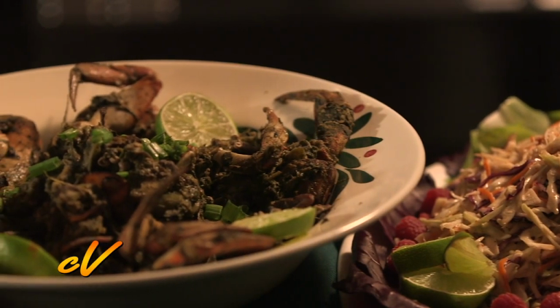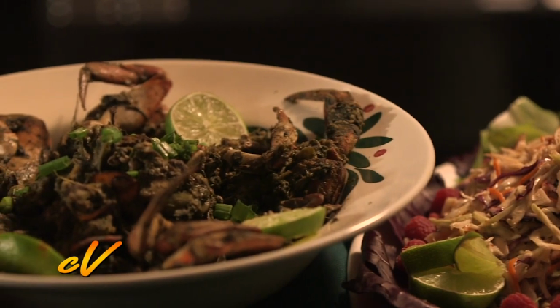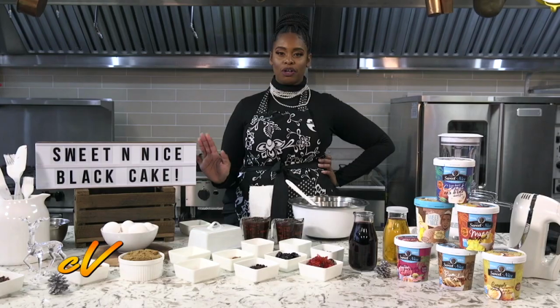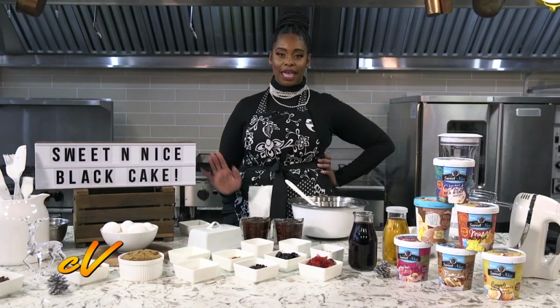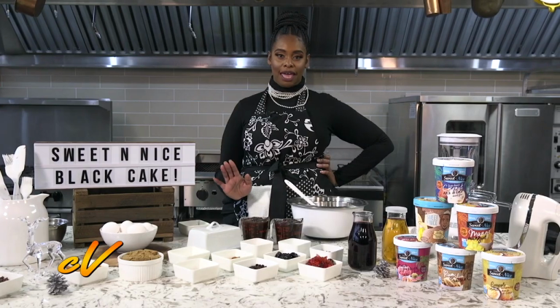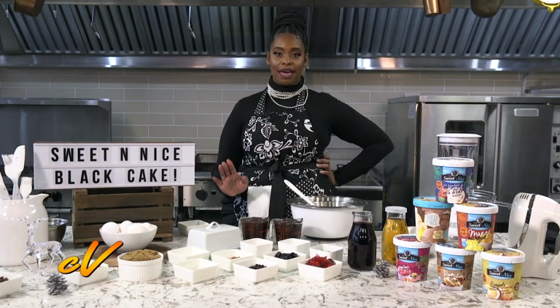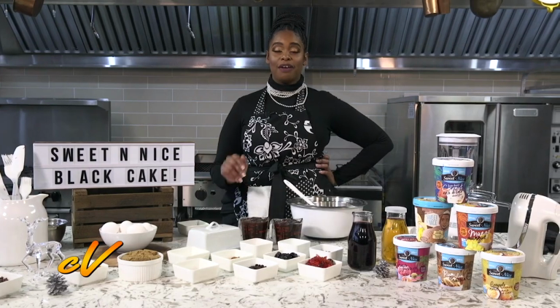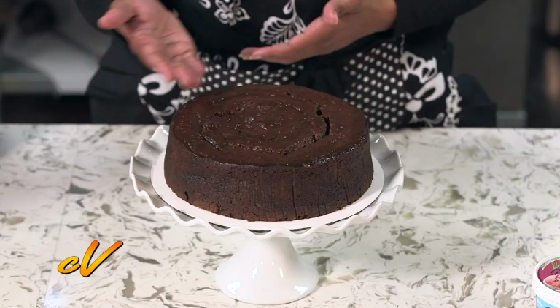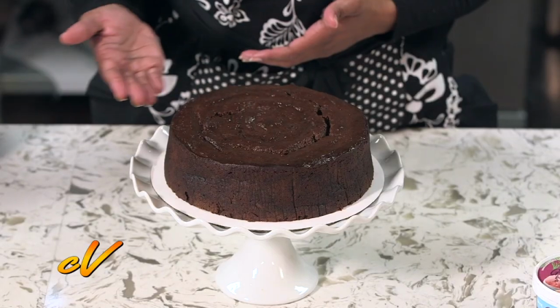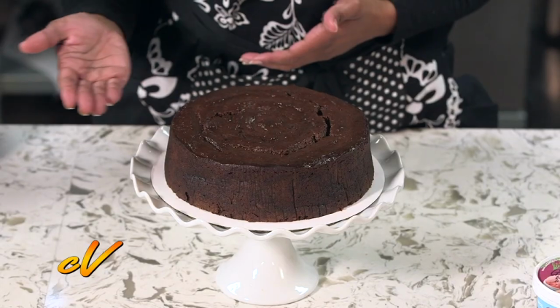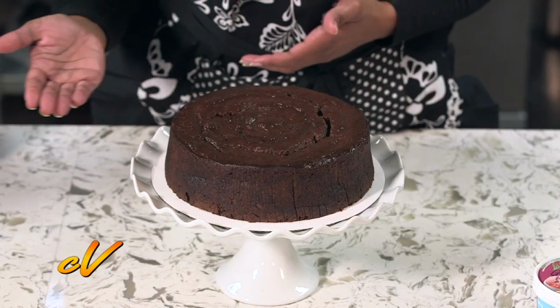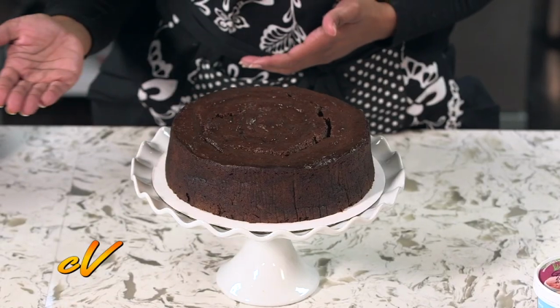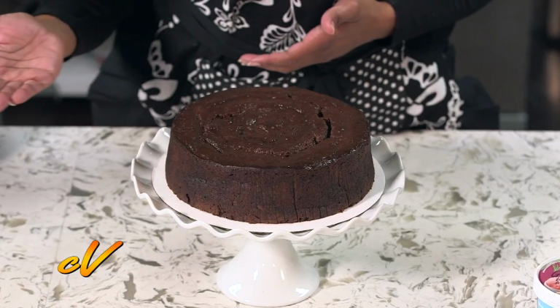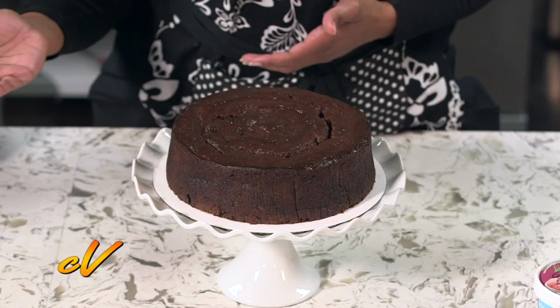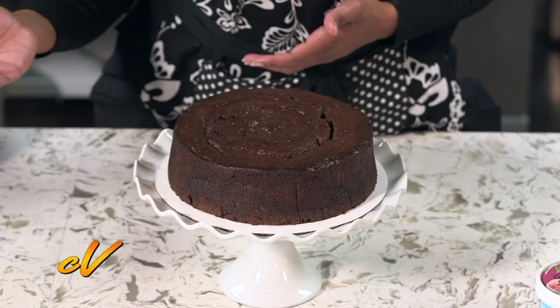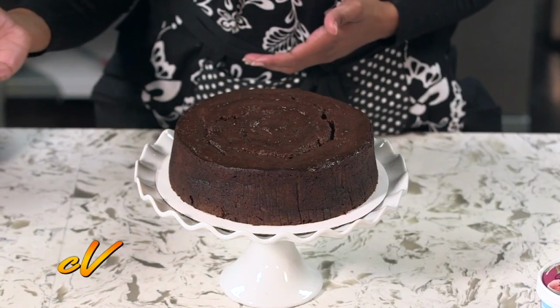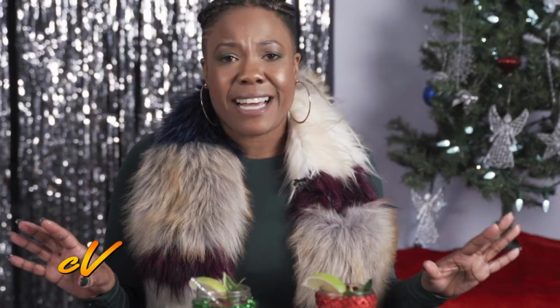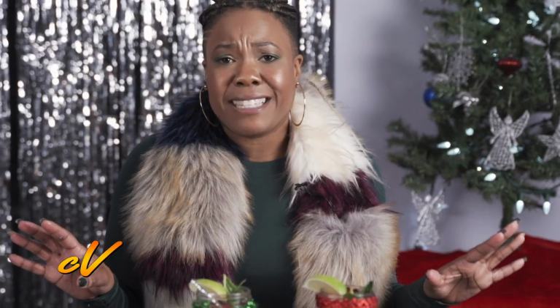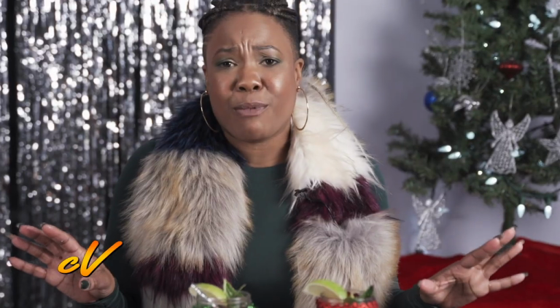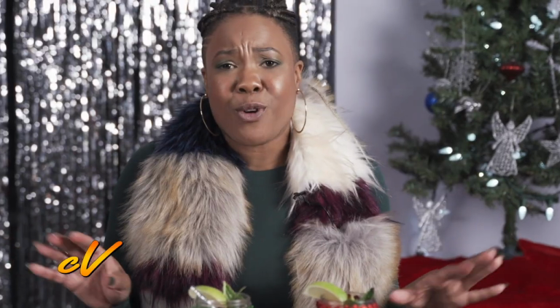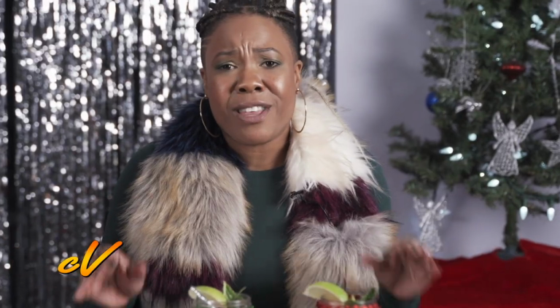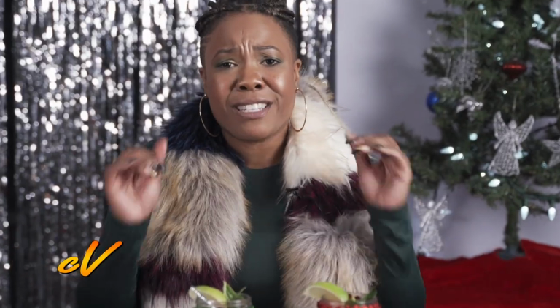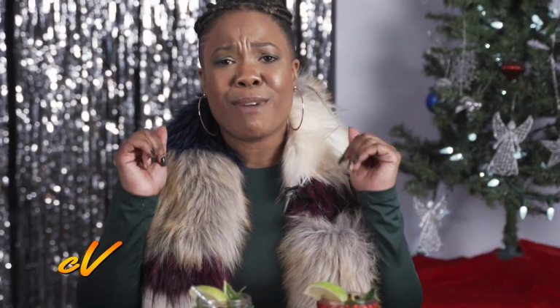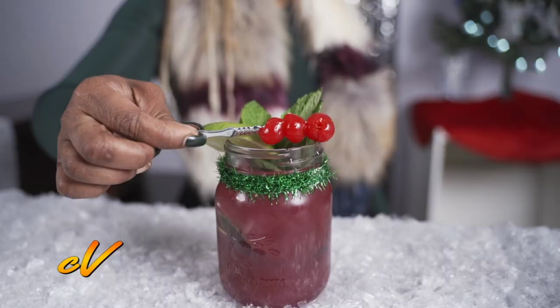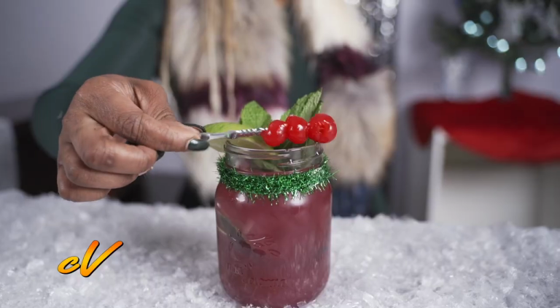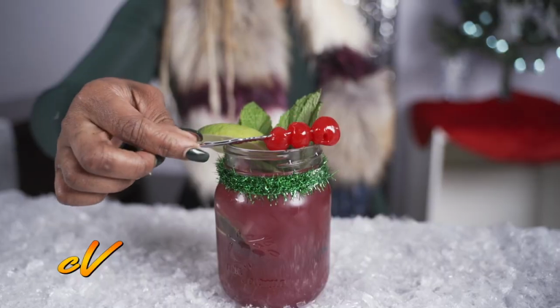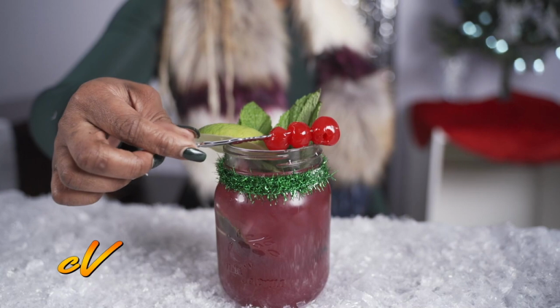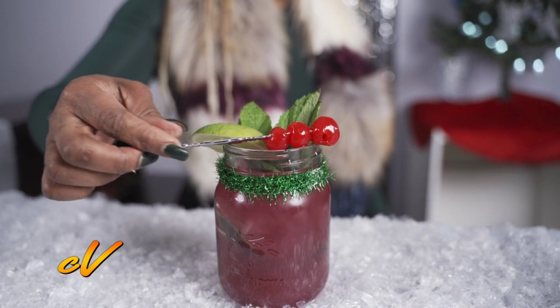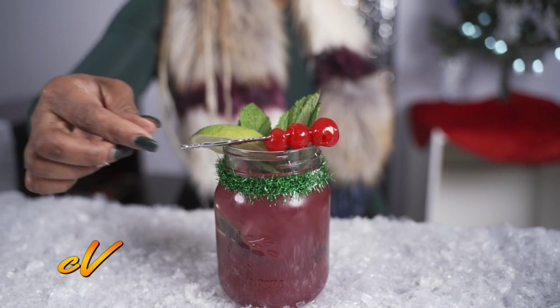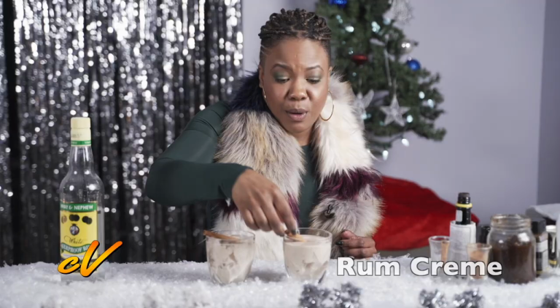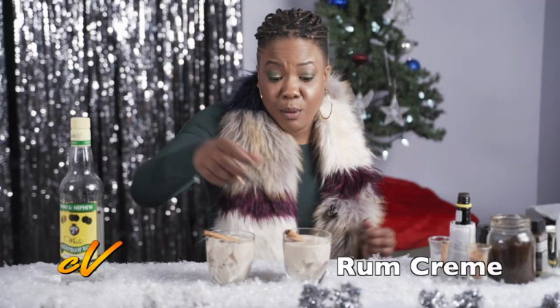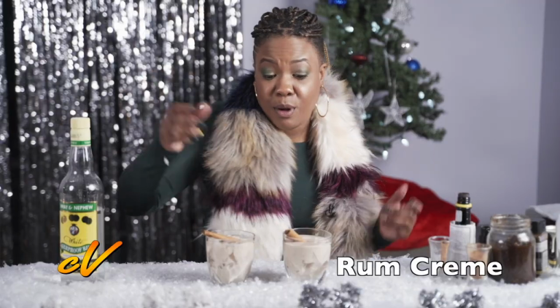Elle Brown makes us a sweet, nice black cake. Nicole King makes sorrel rum punch and Jamaican rum cream.